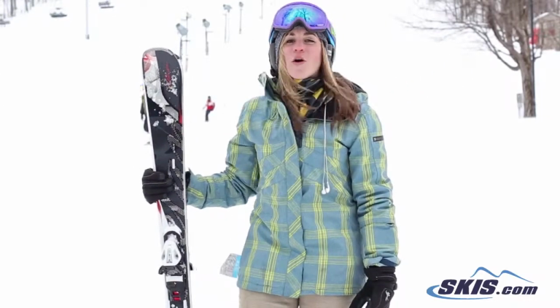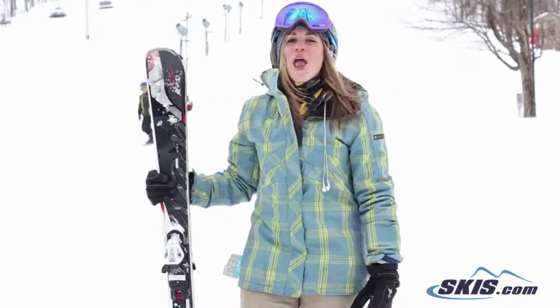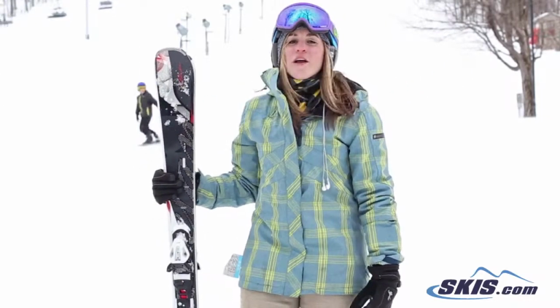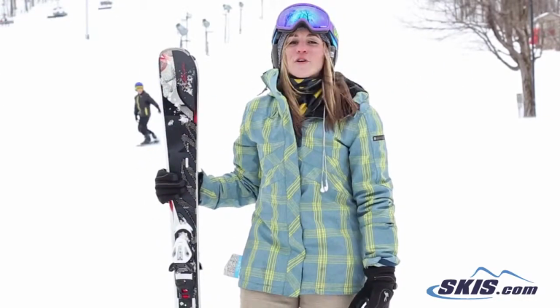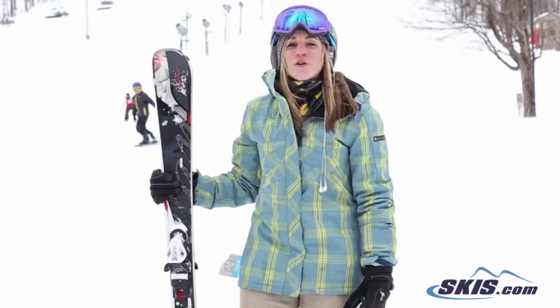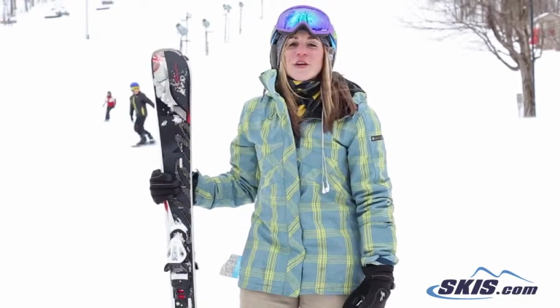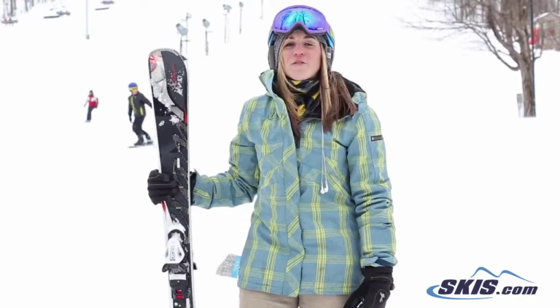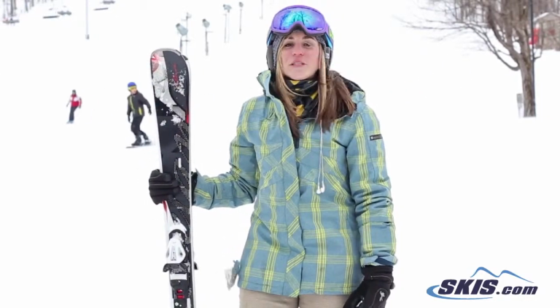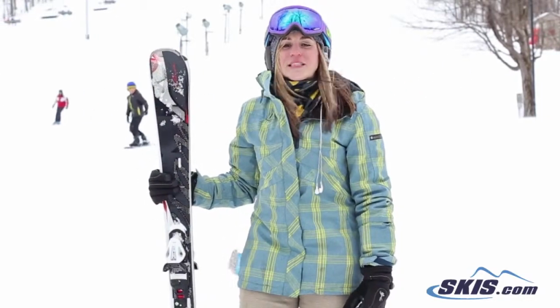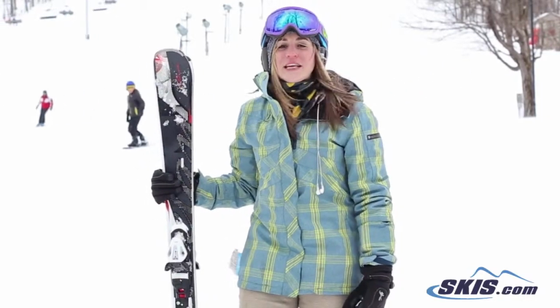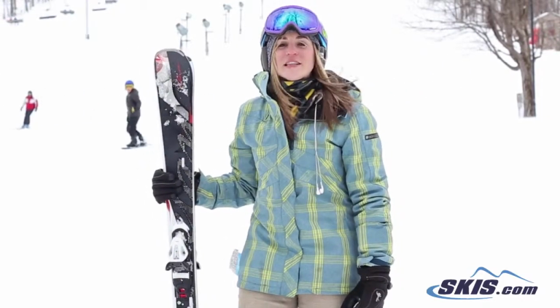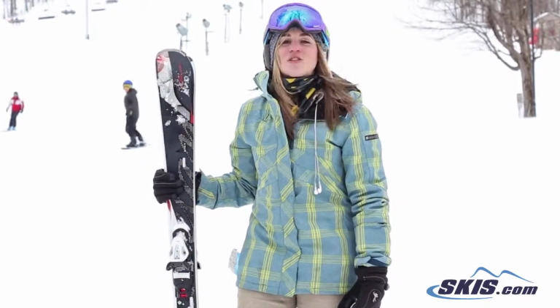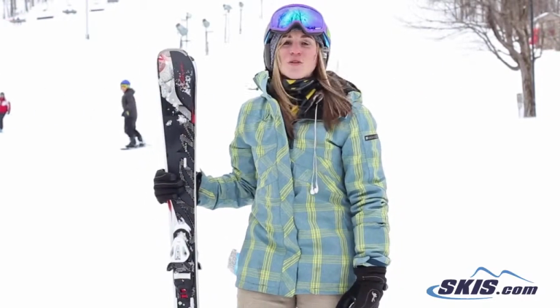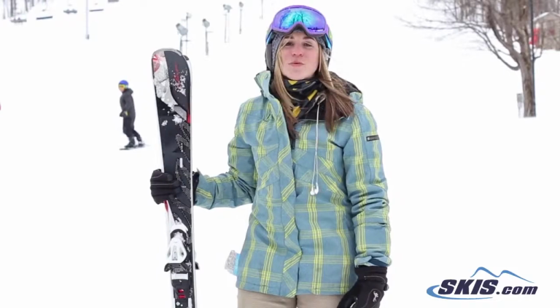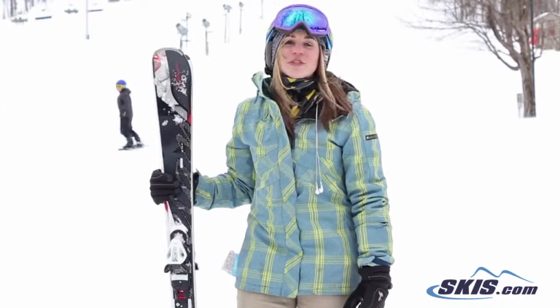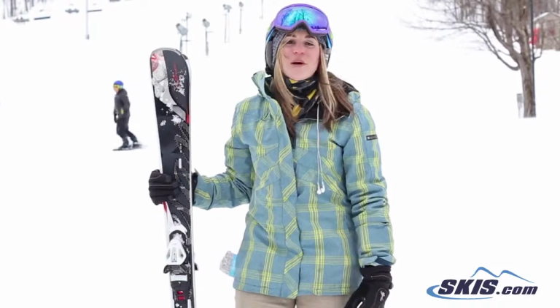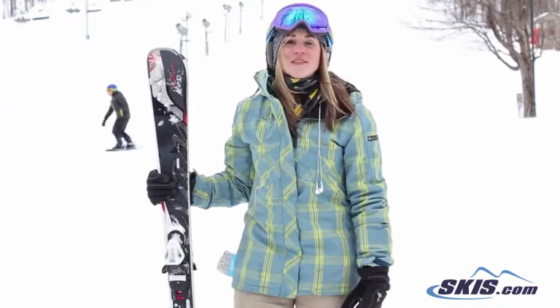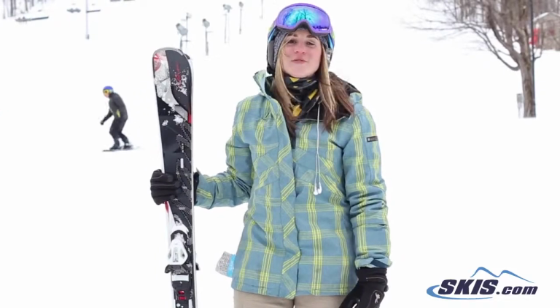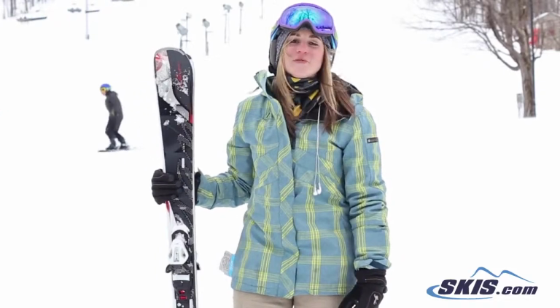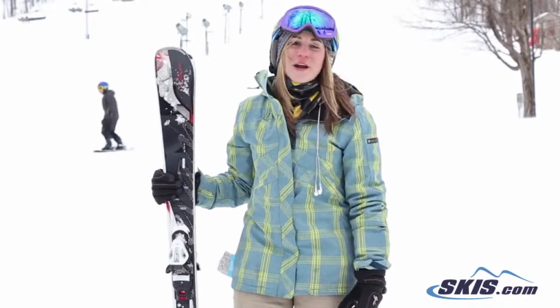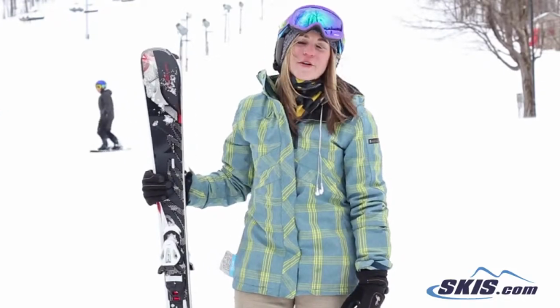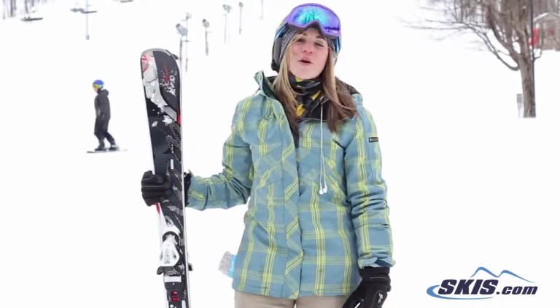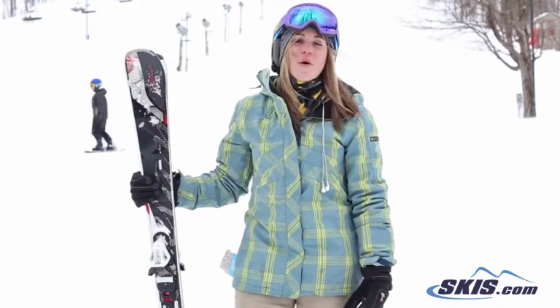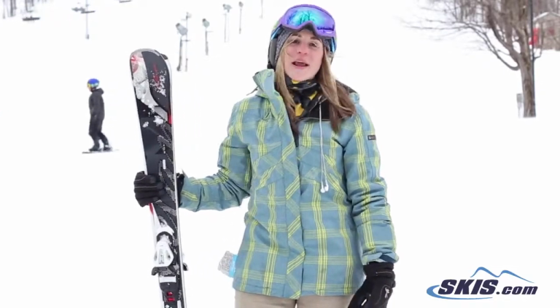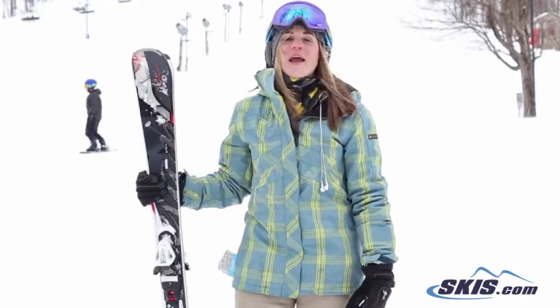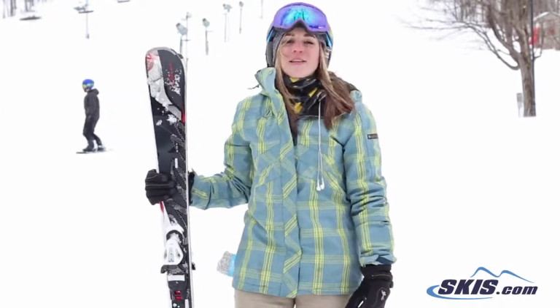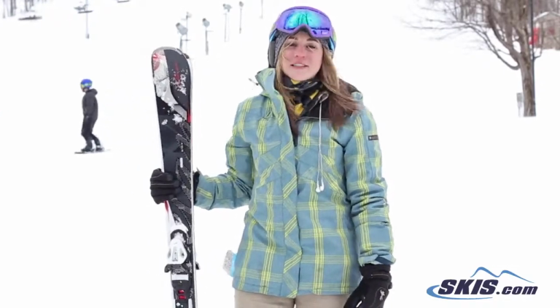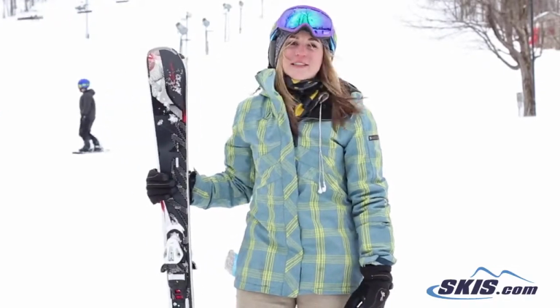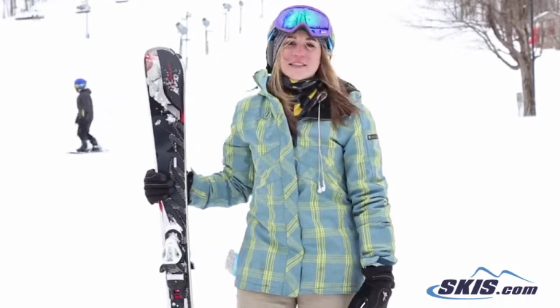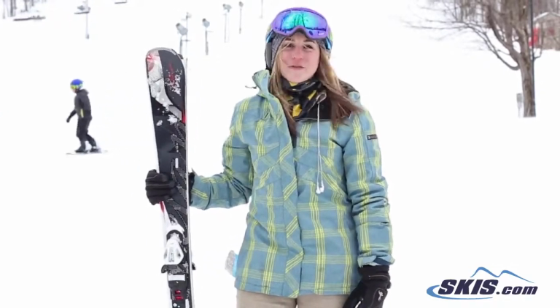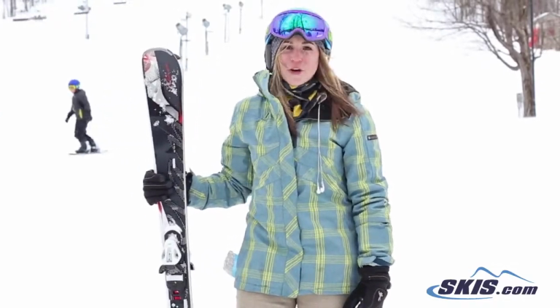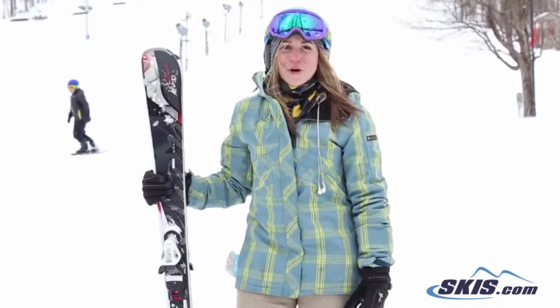So, if you're looking for a ski that's super responsive and very quick, this is the ski for you.